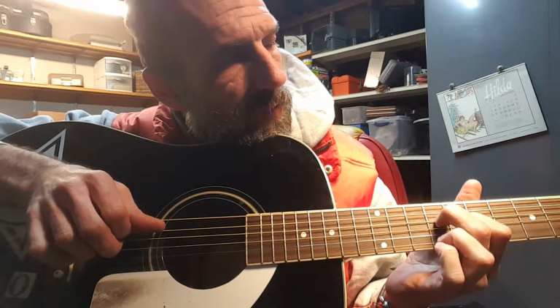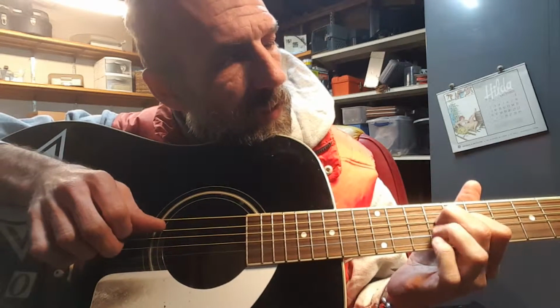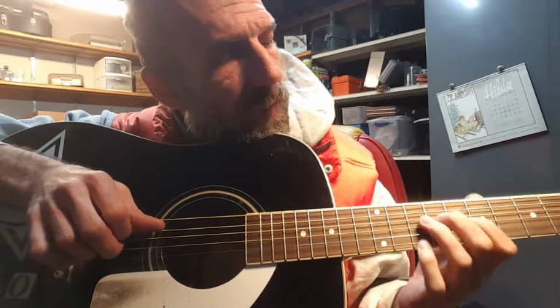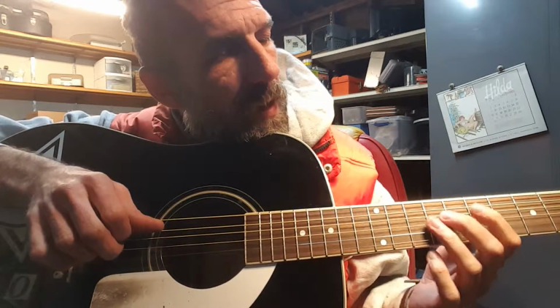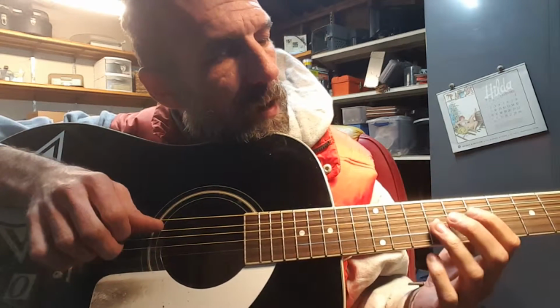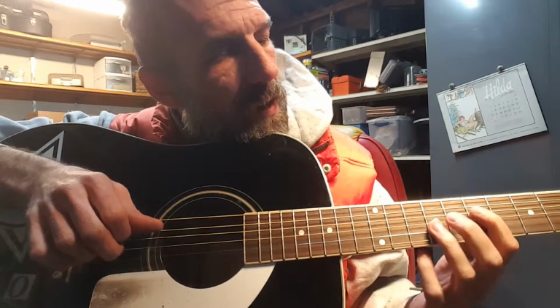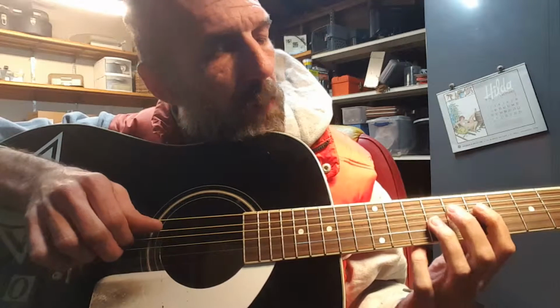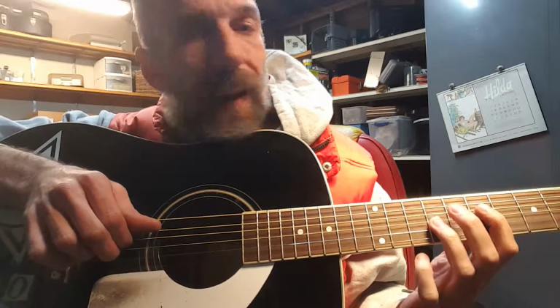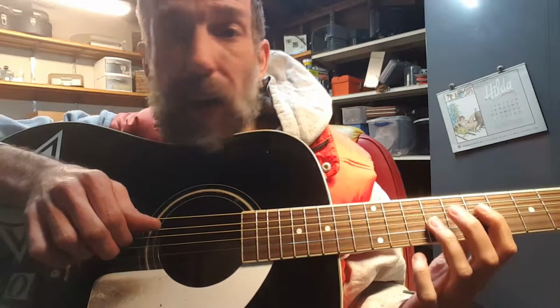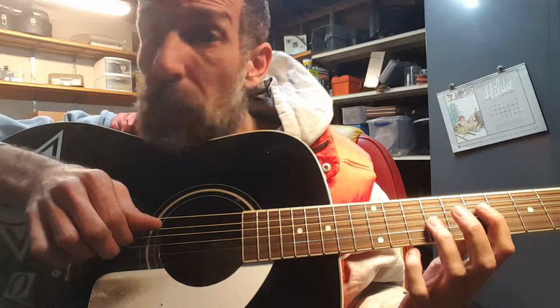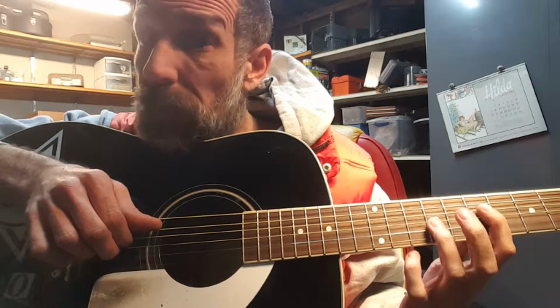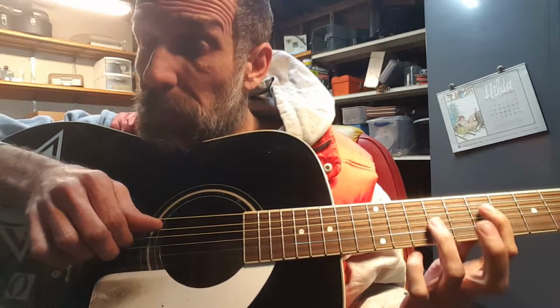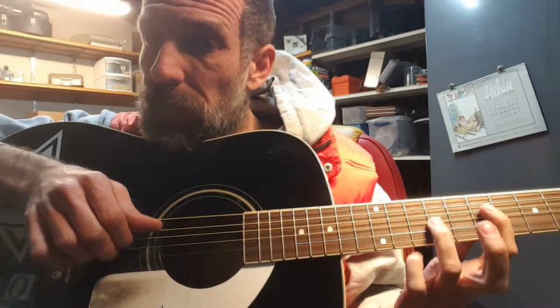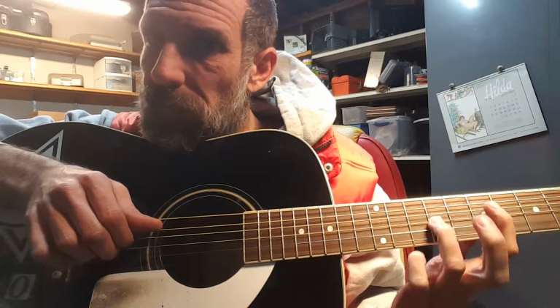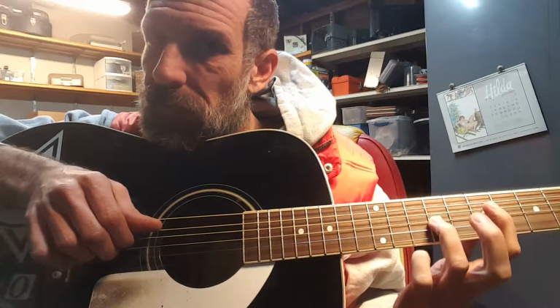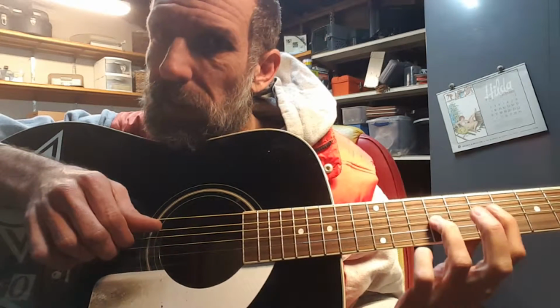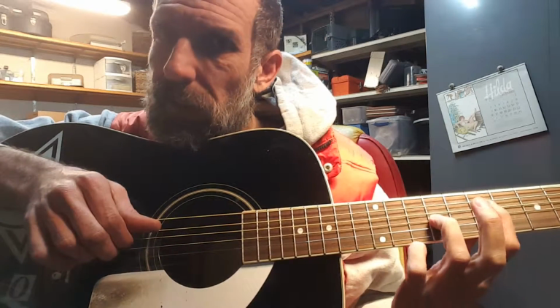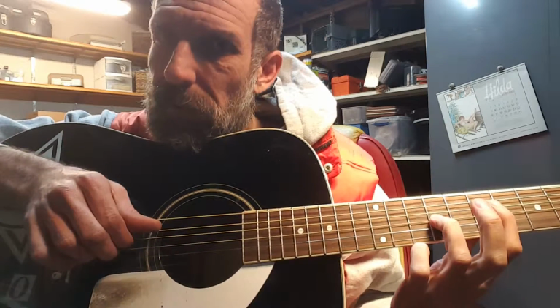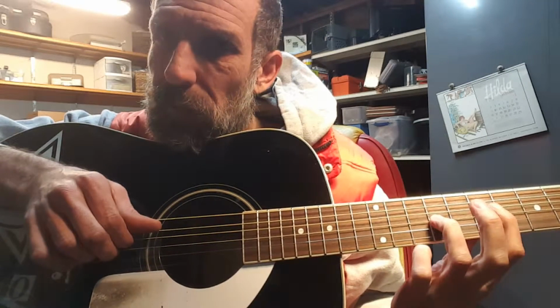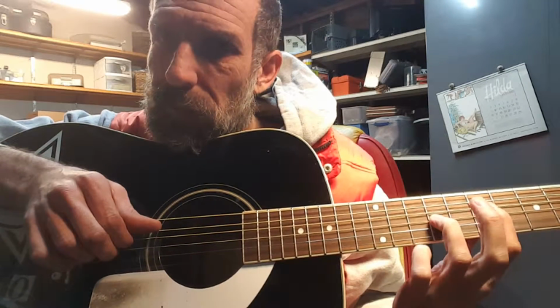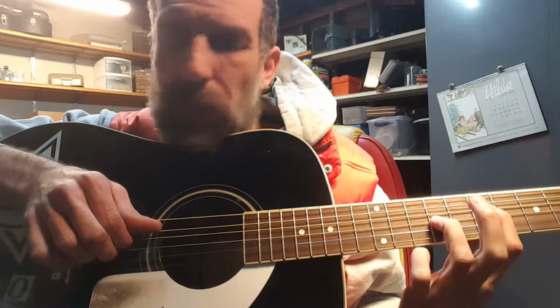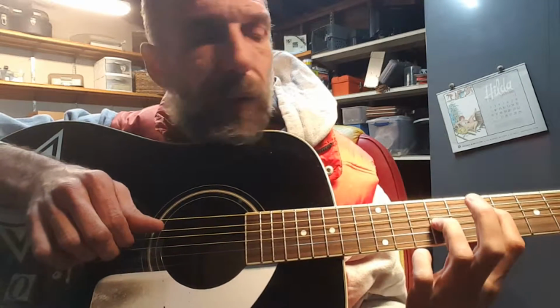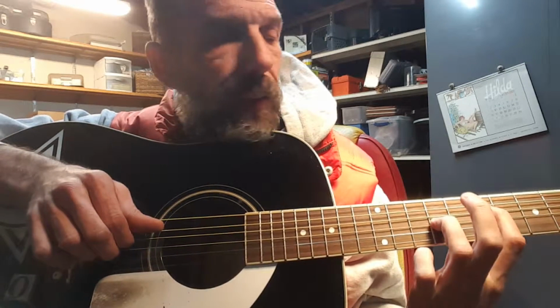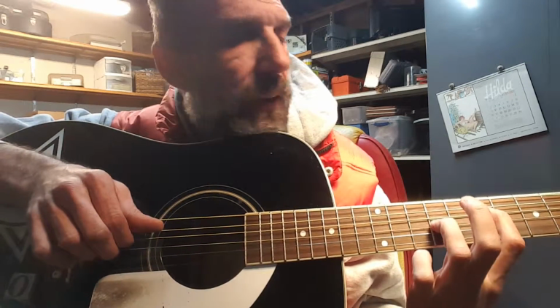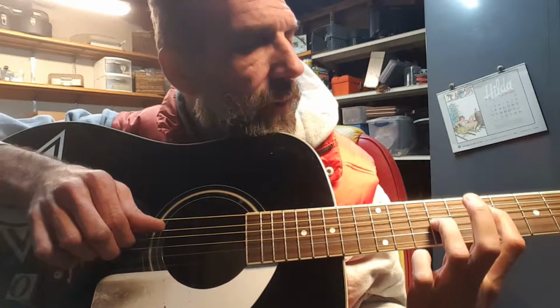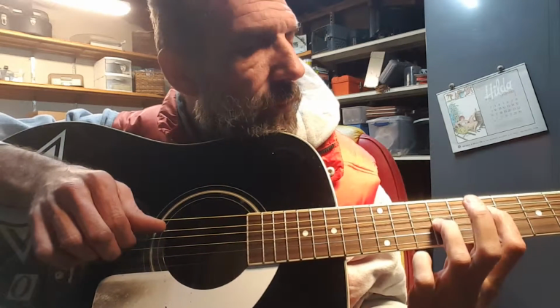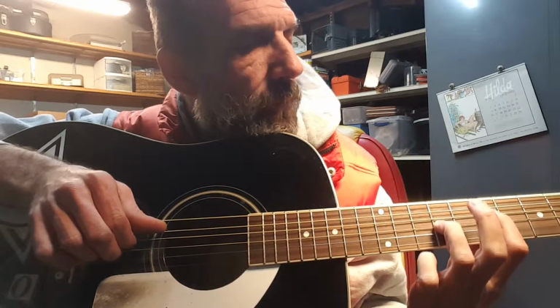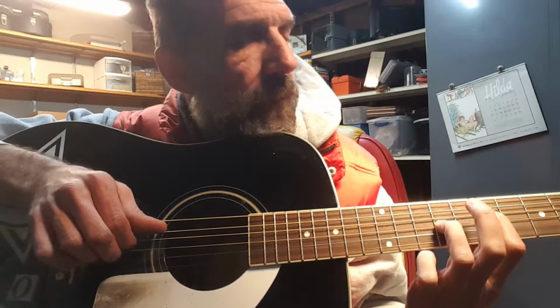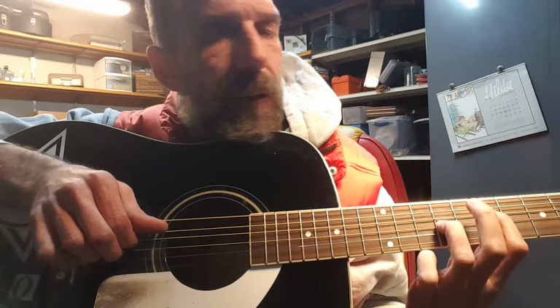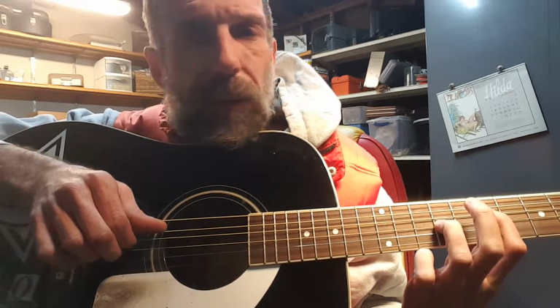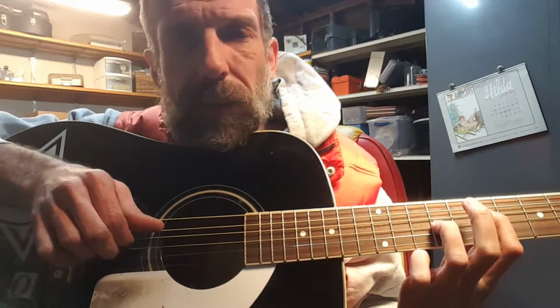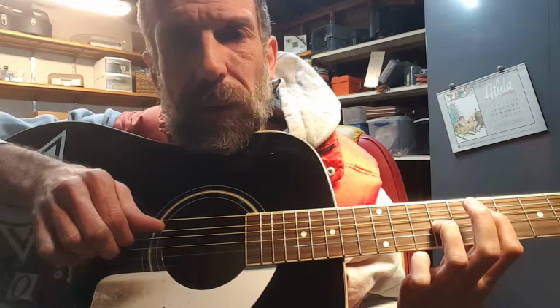And then, back up half step on the G string, and drop down a whole step on the D string.